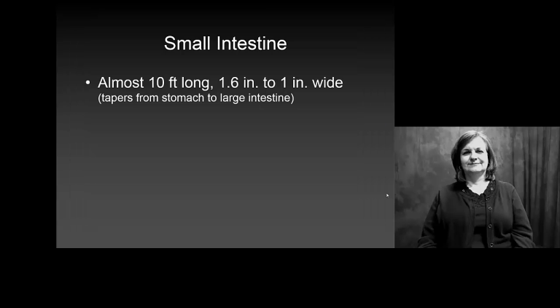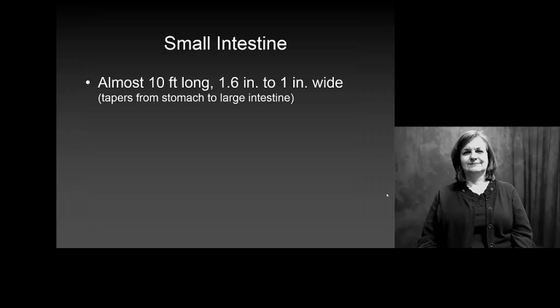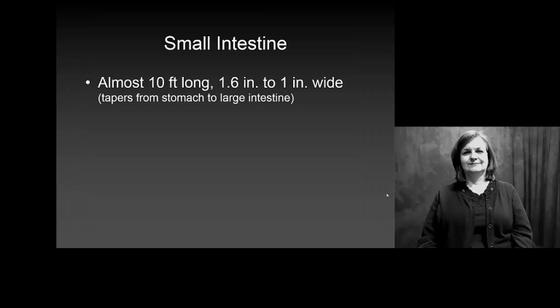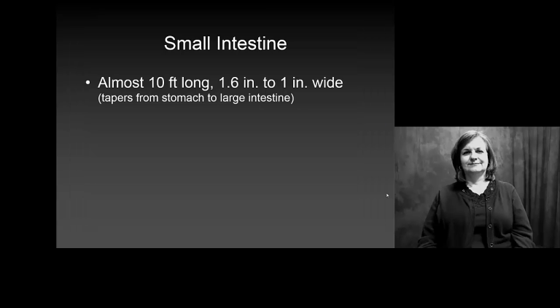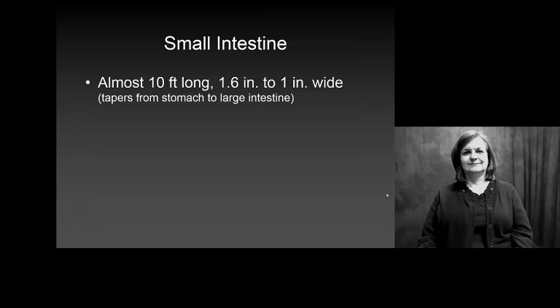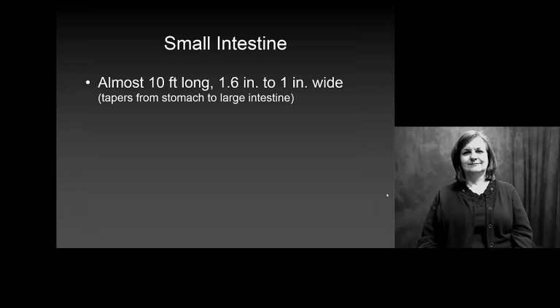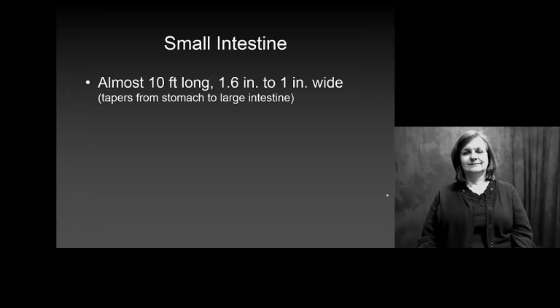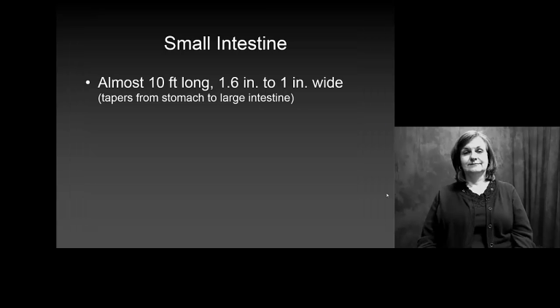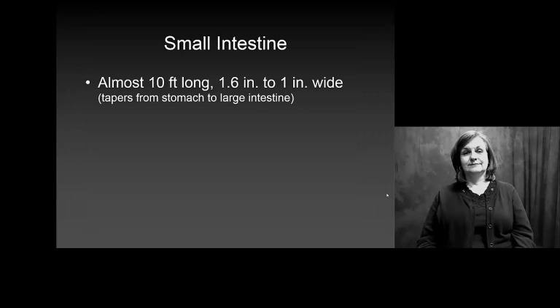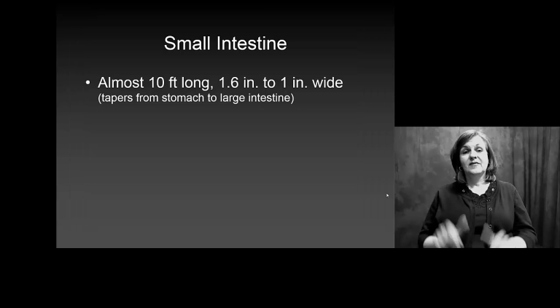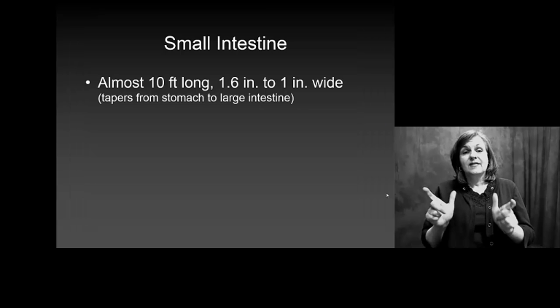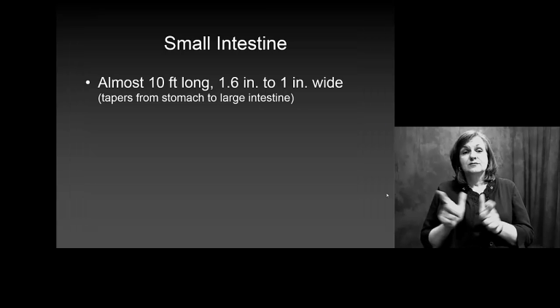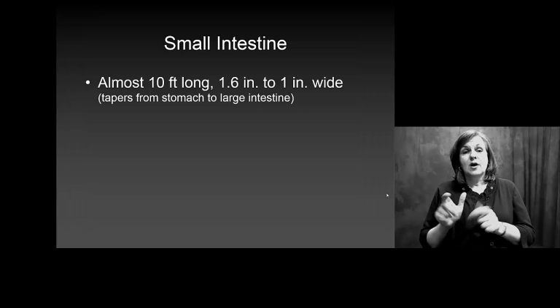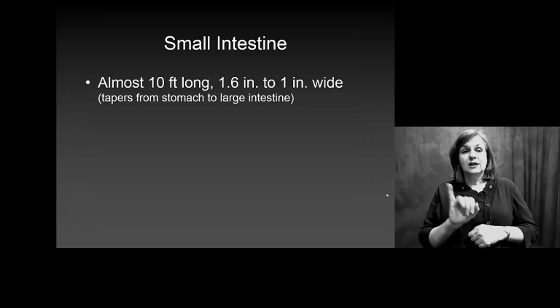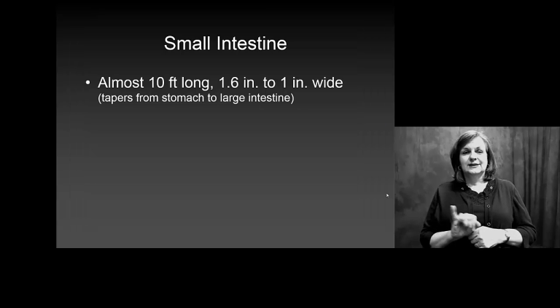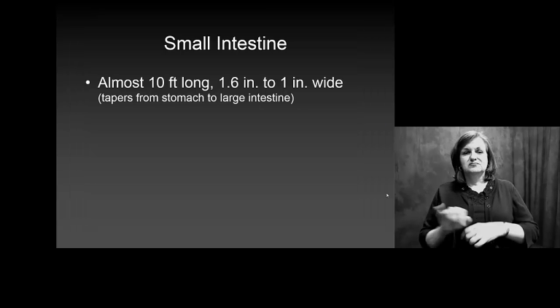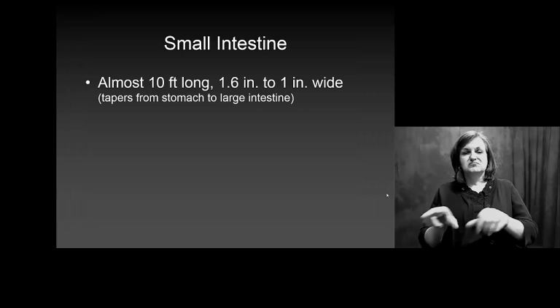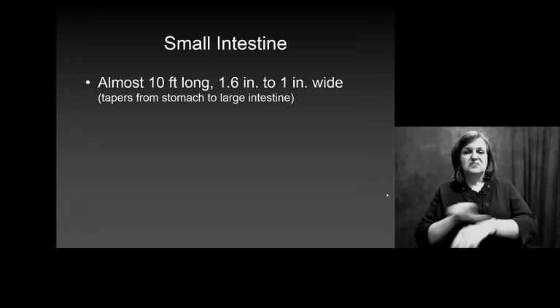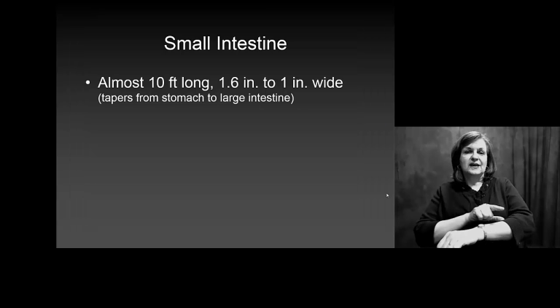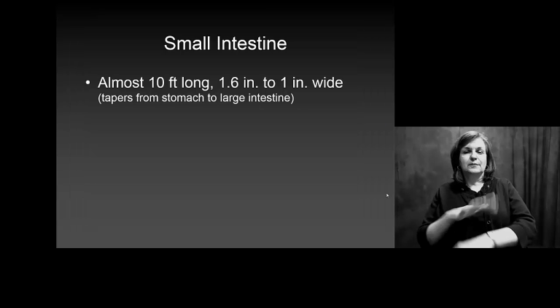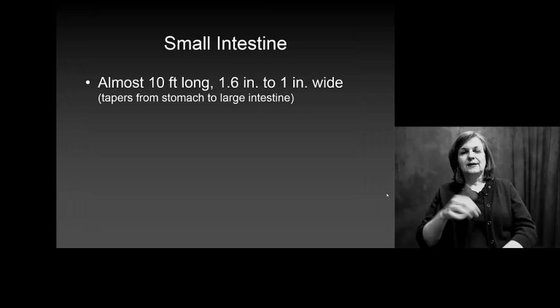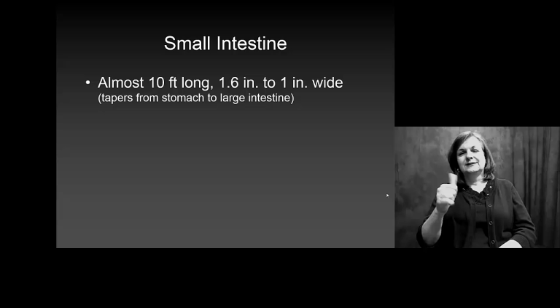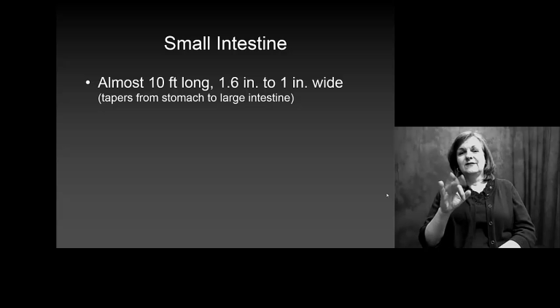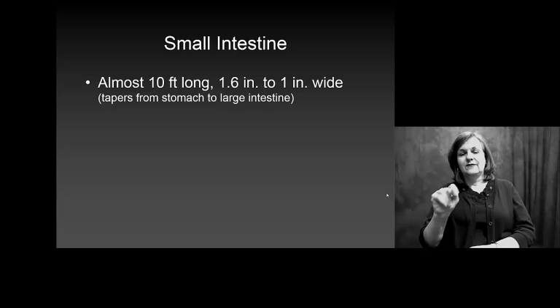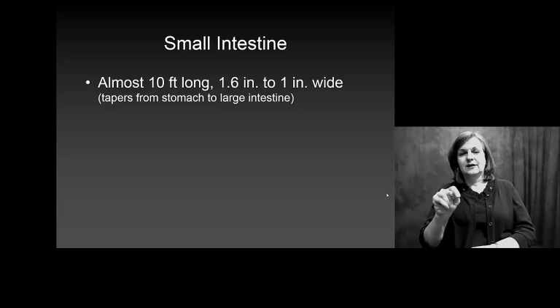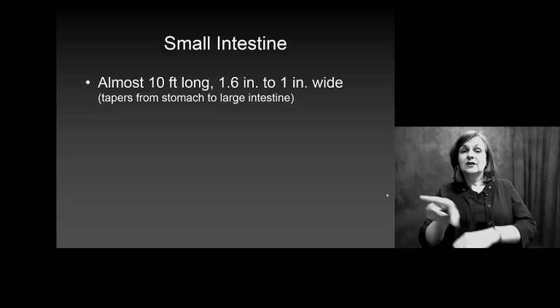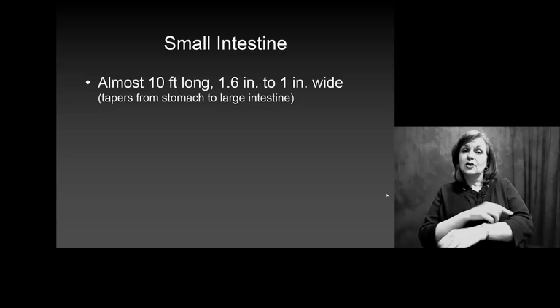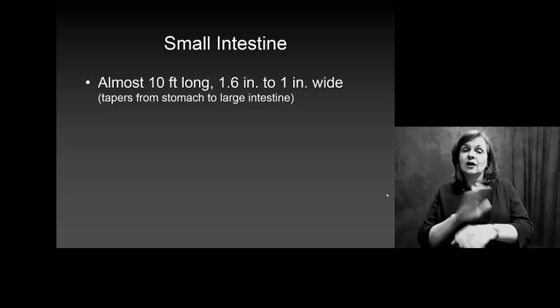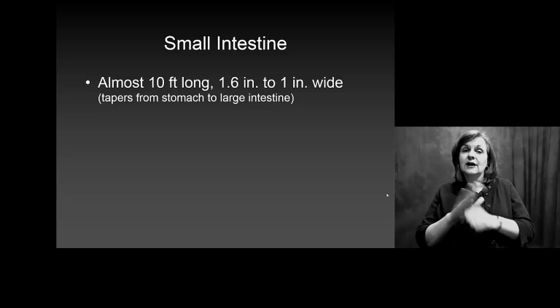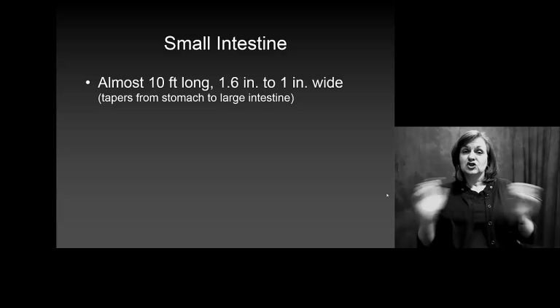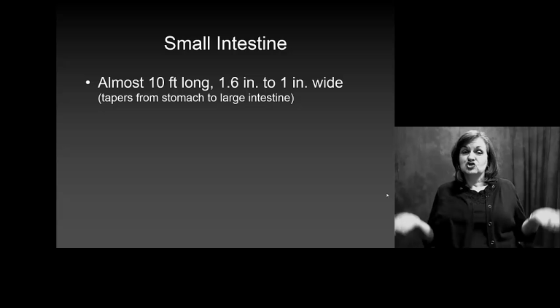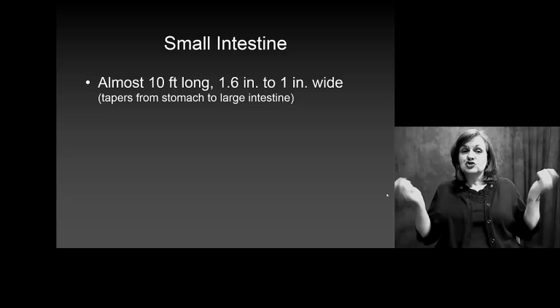Your small intestine is about 10 feet long — yes, it is long enough to play jump rope with. No, I don't recommend it.